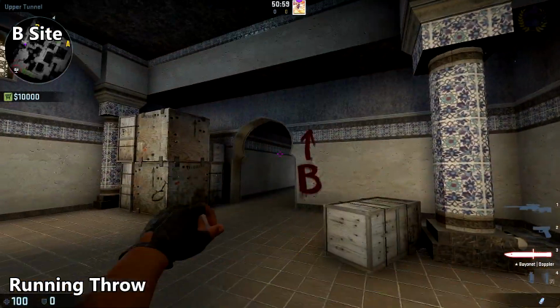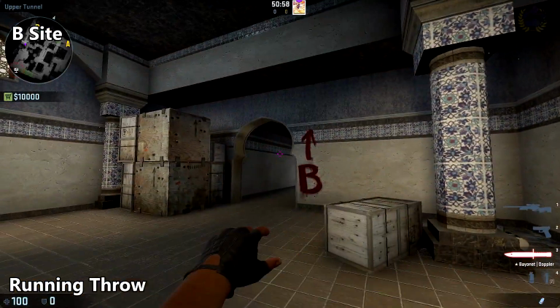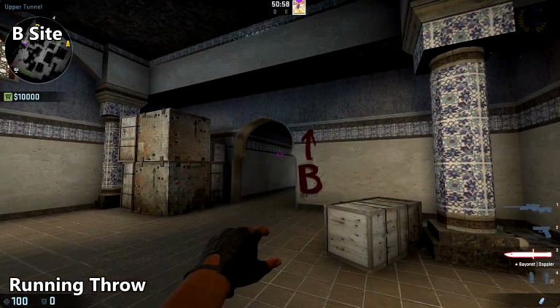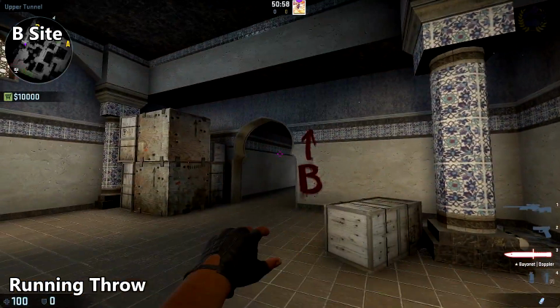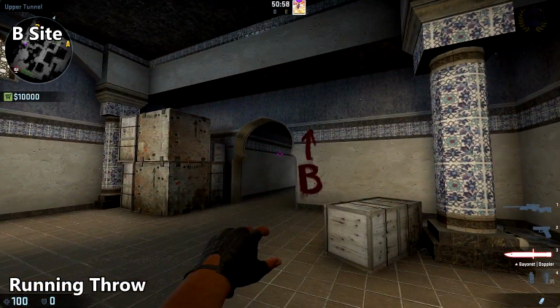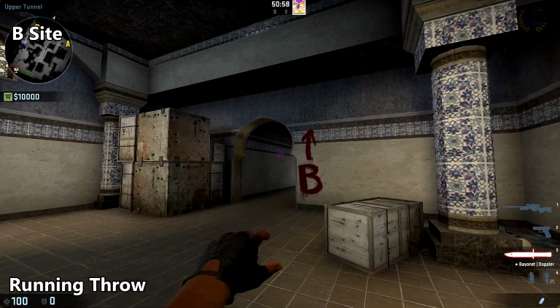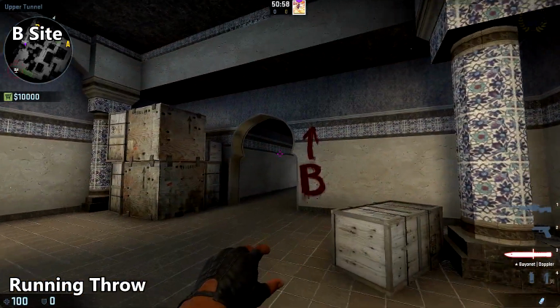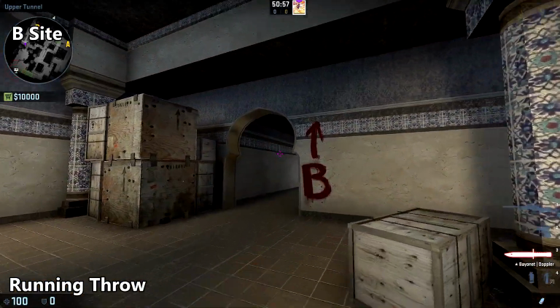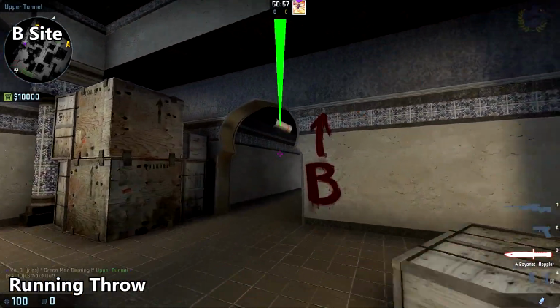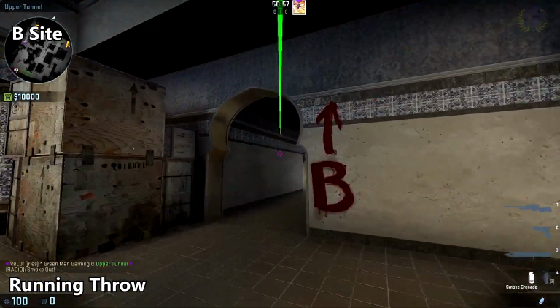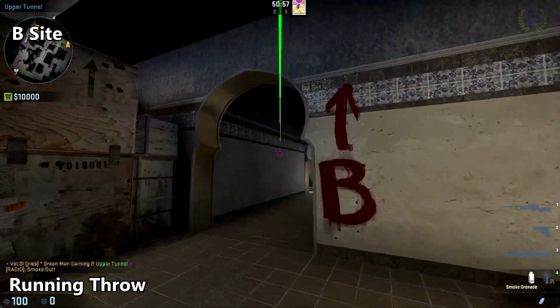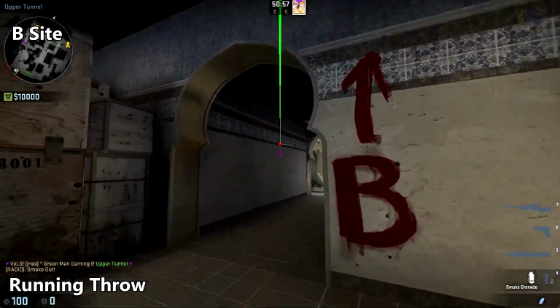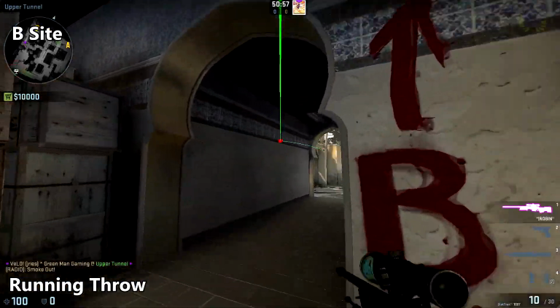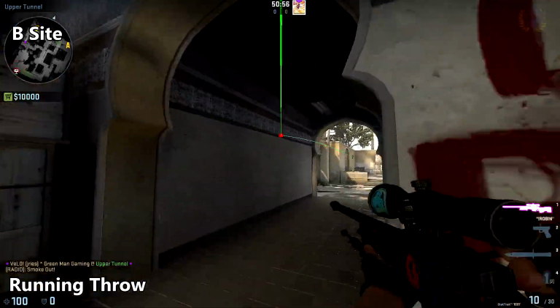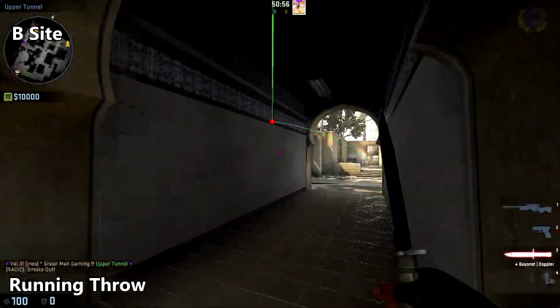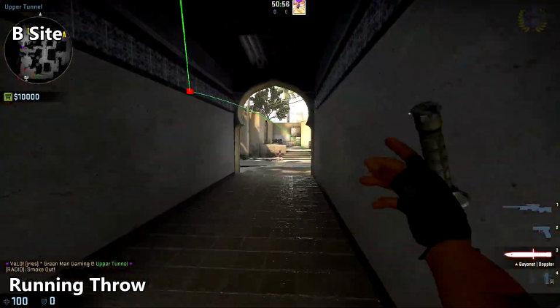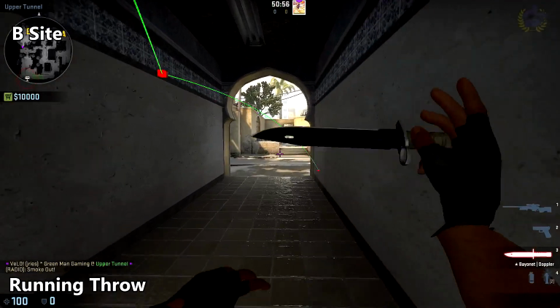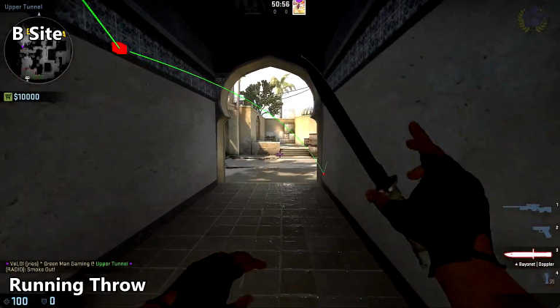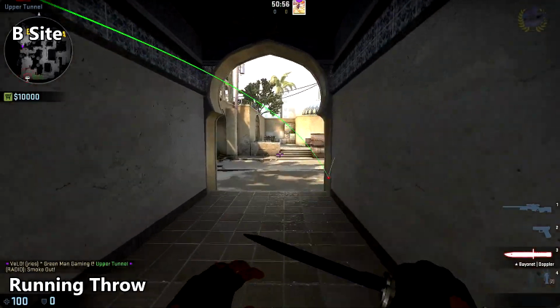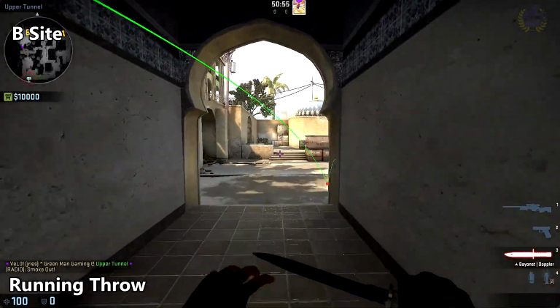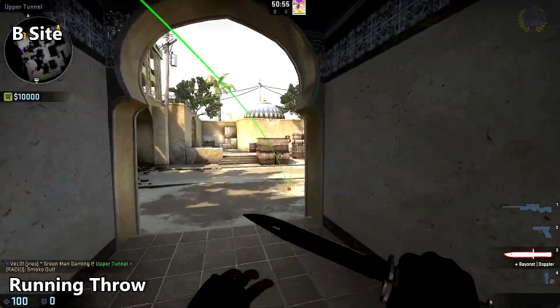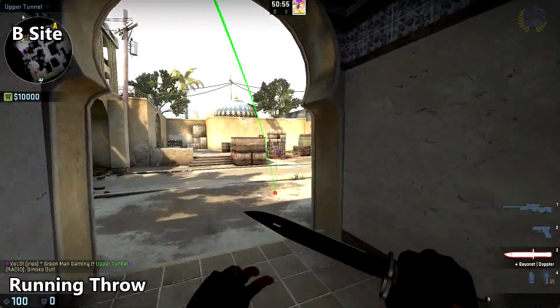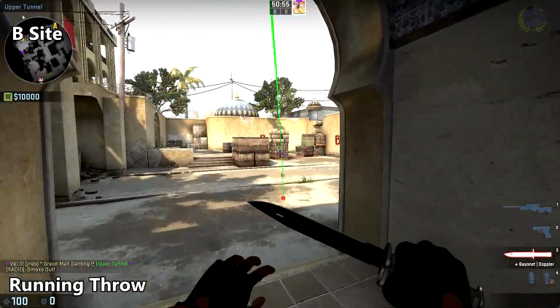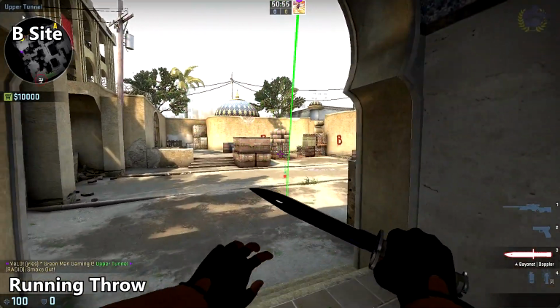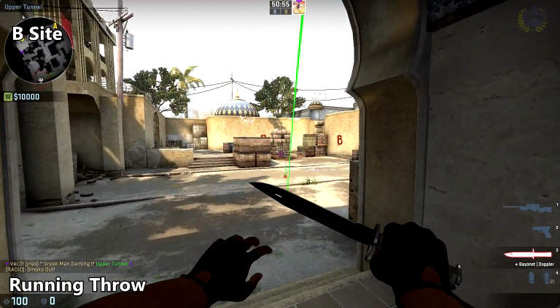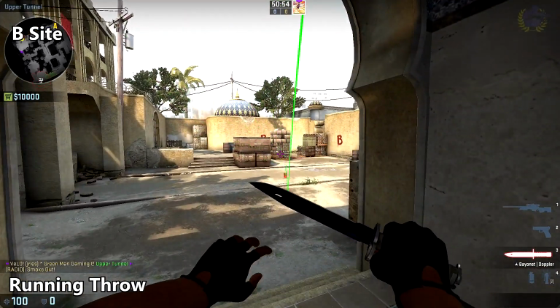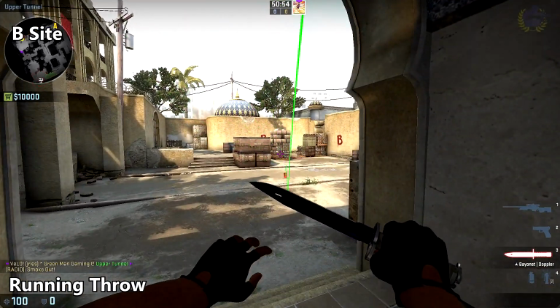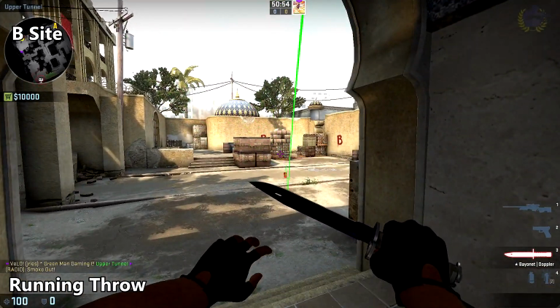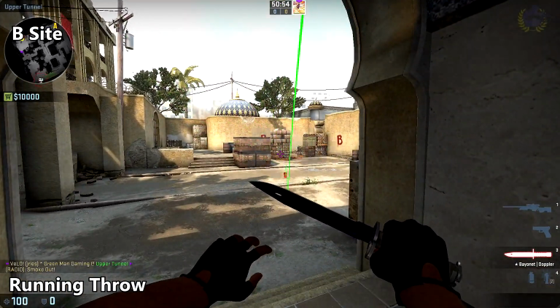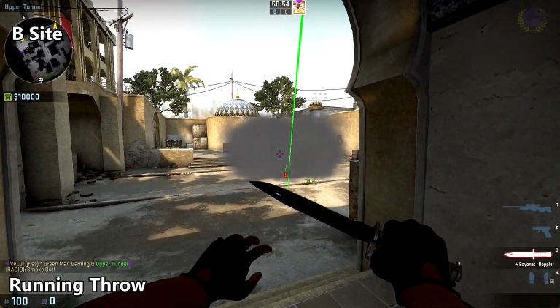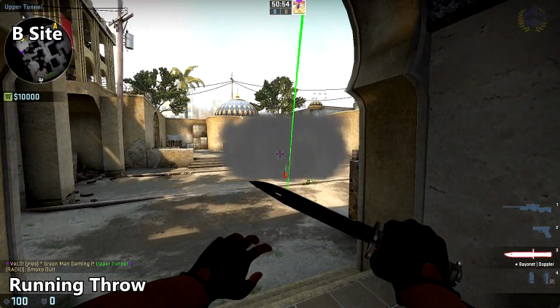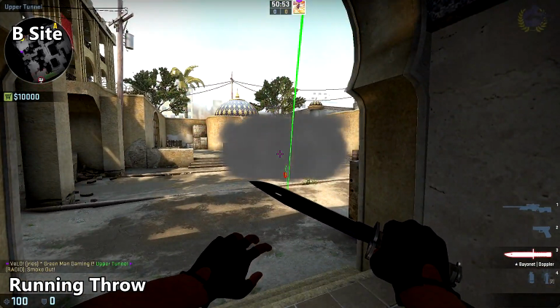To smoke off B sight, simply do a running throw against the middle of the wall and it will land here.